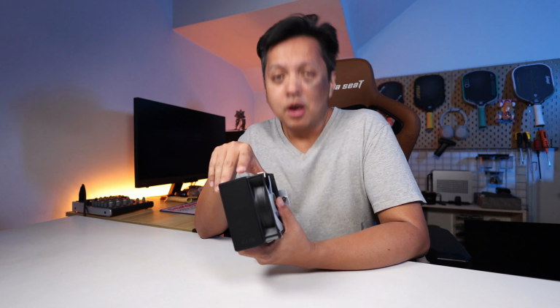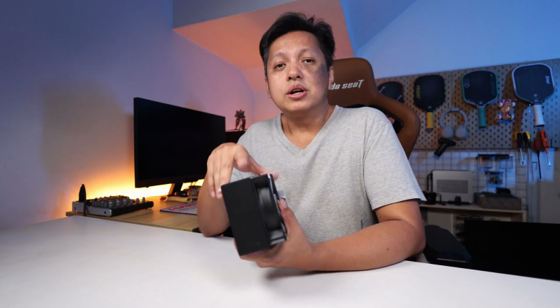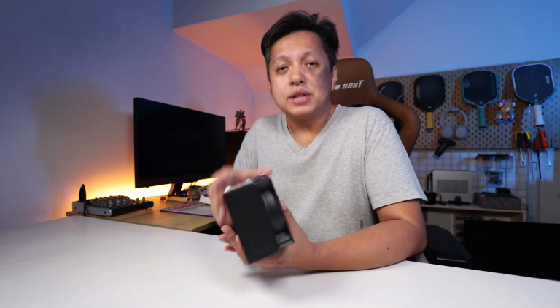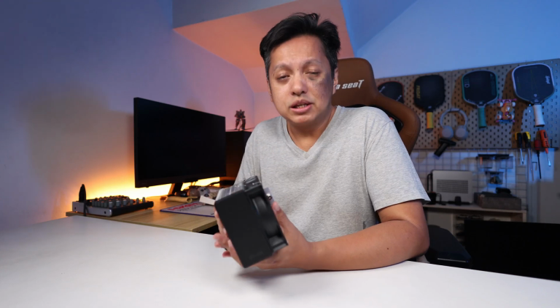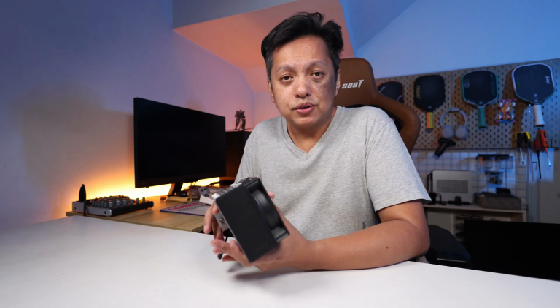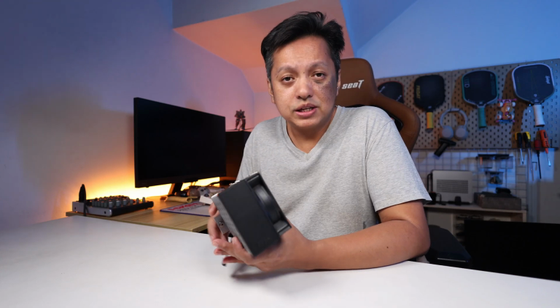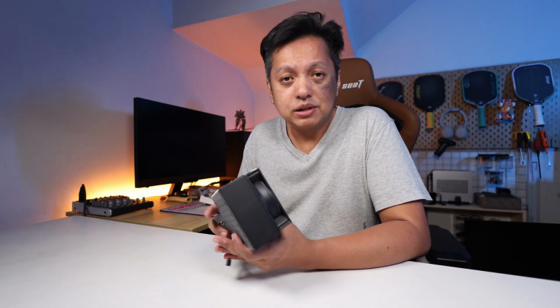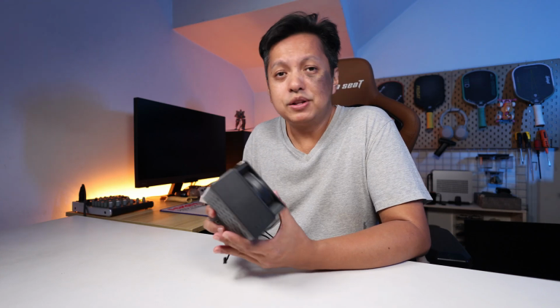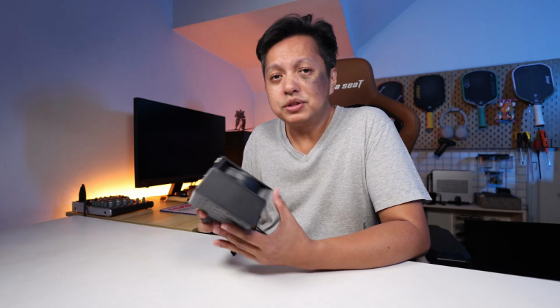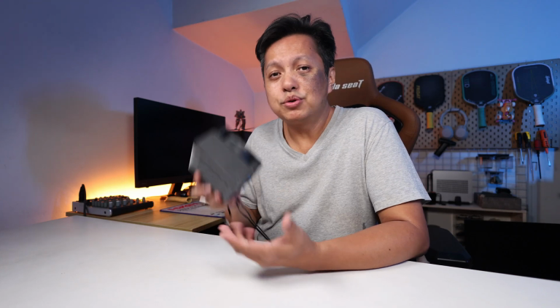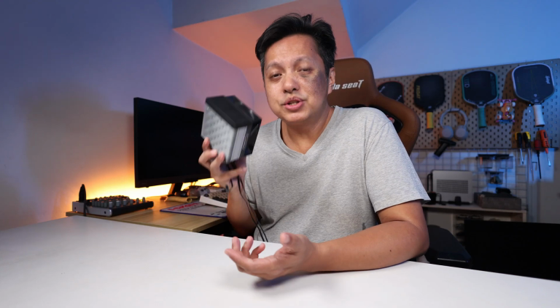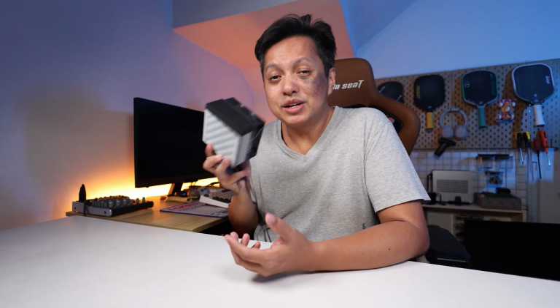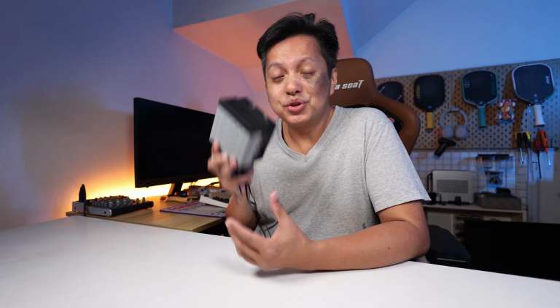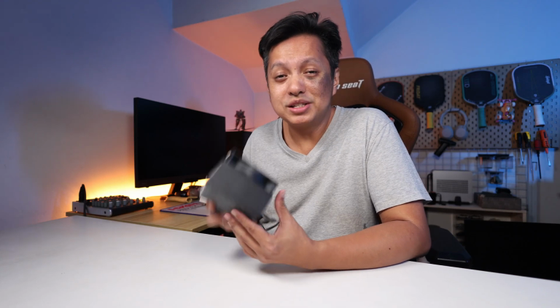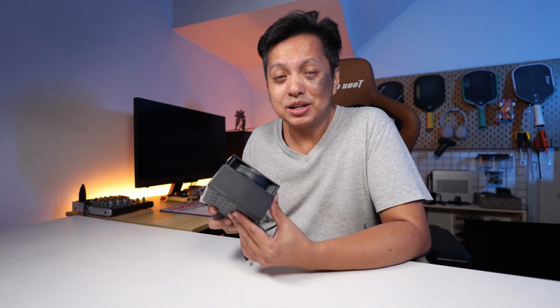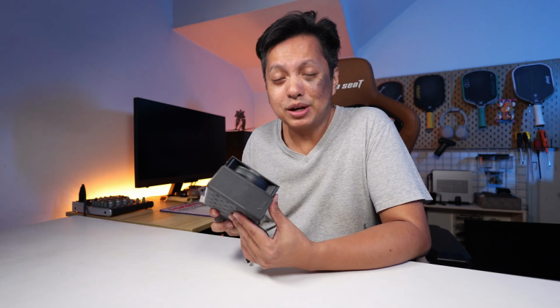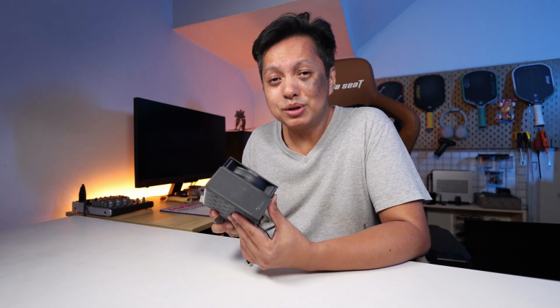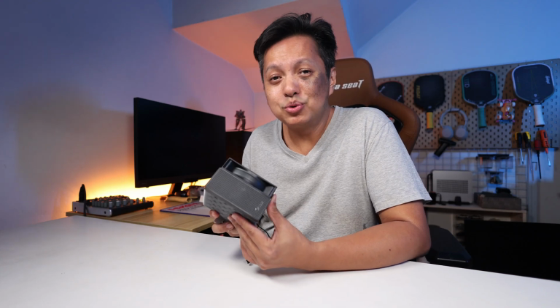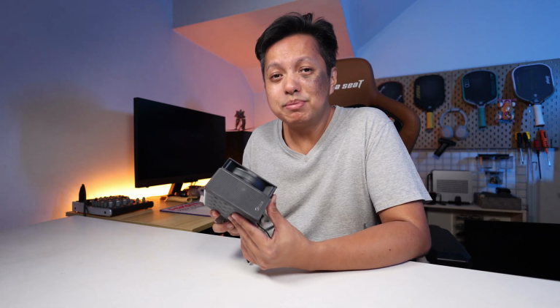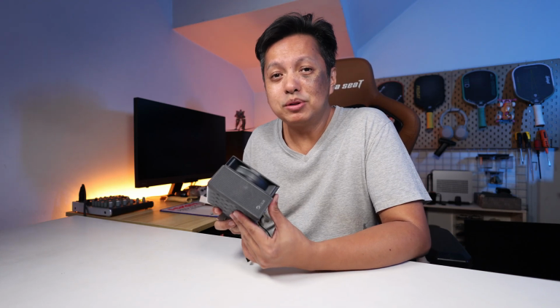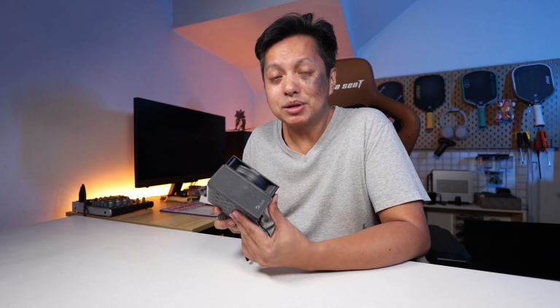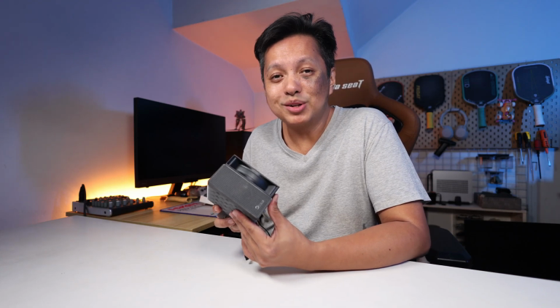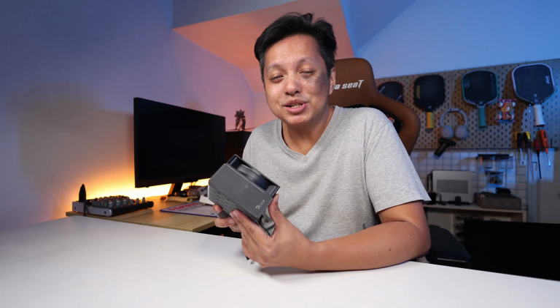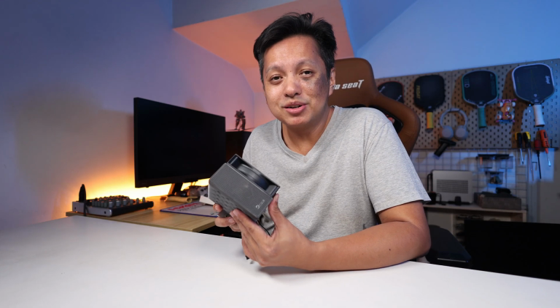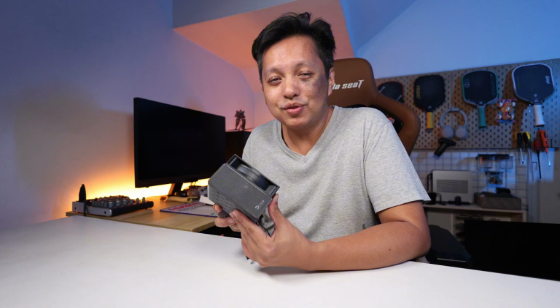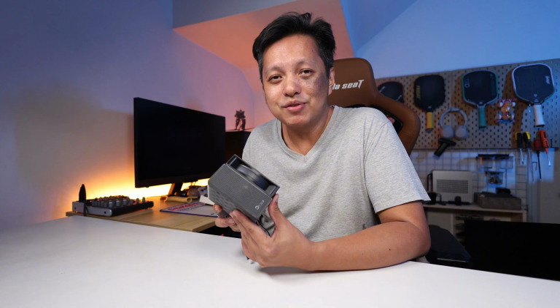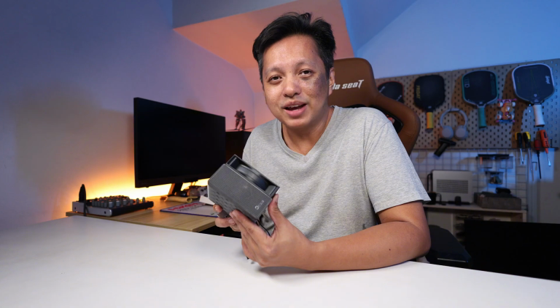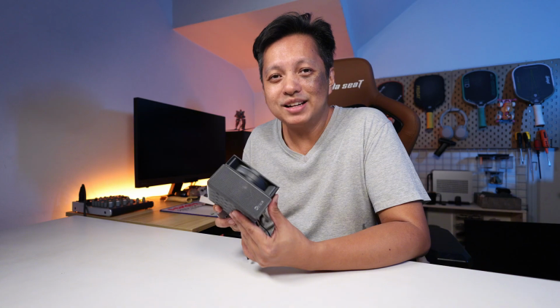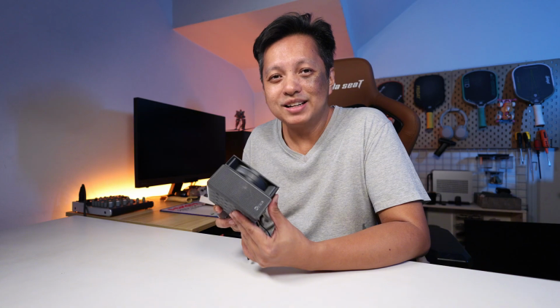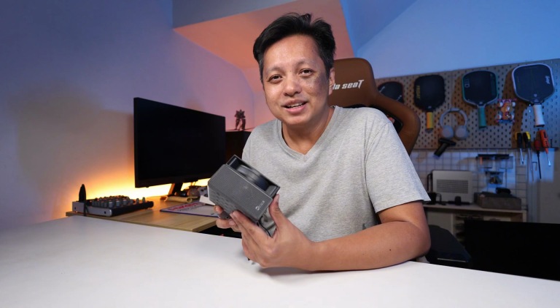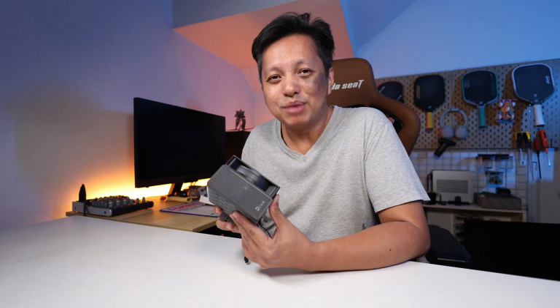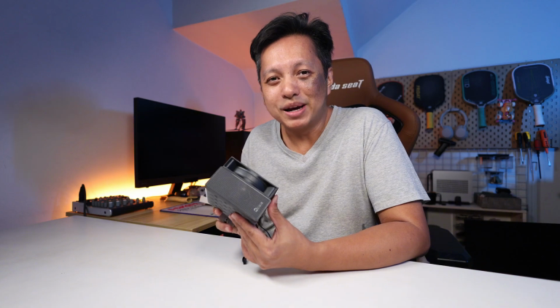Alright, so that's it for this video. Thanks for watching — I'll see you guys in the next one. Do remember to subscribe to my channel if you haven't. Bye-bye.